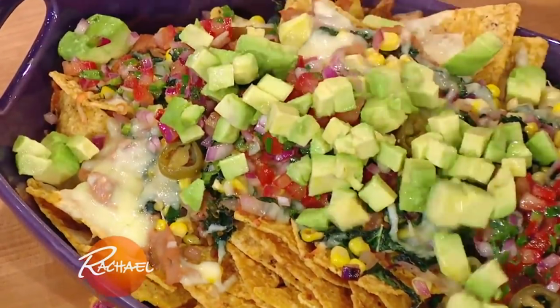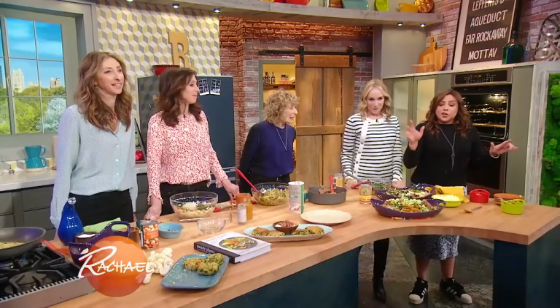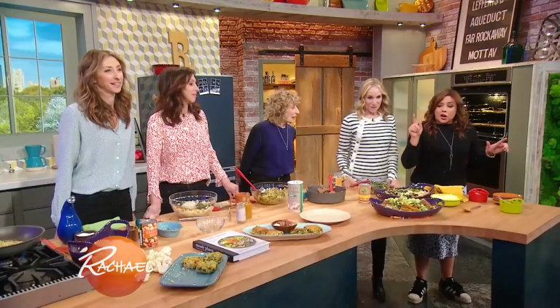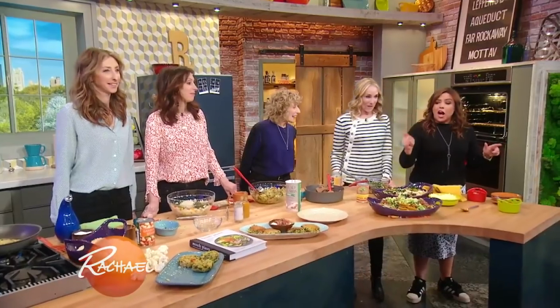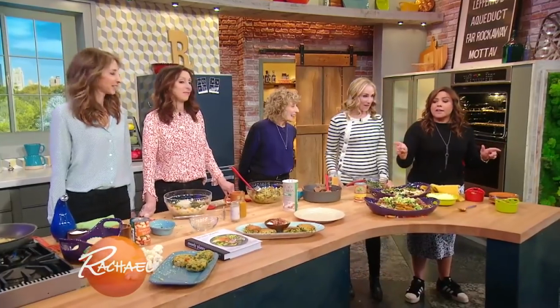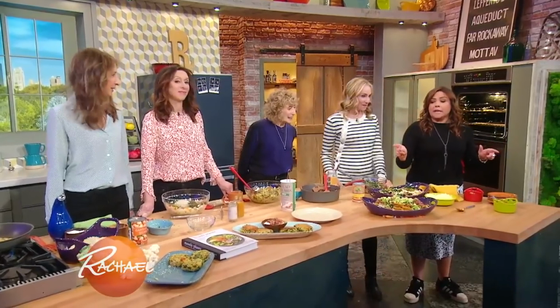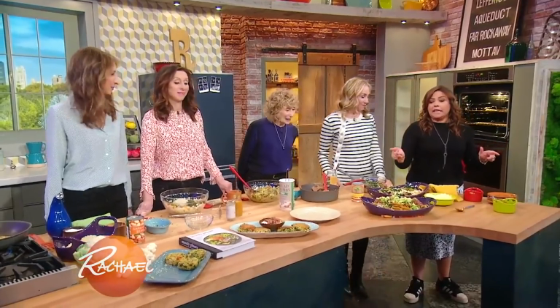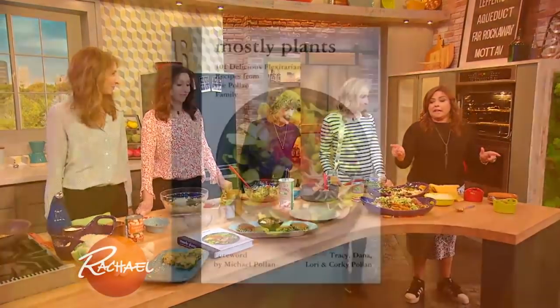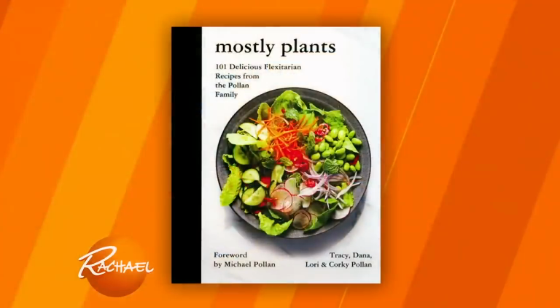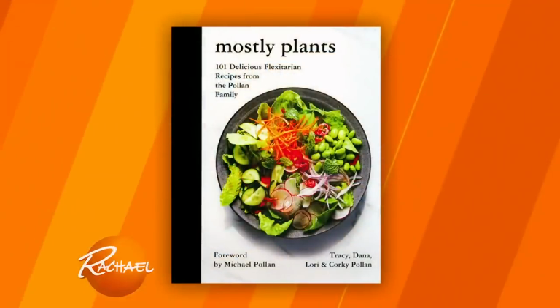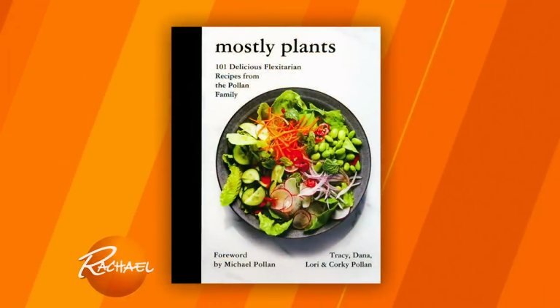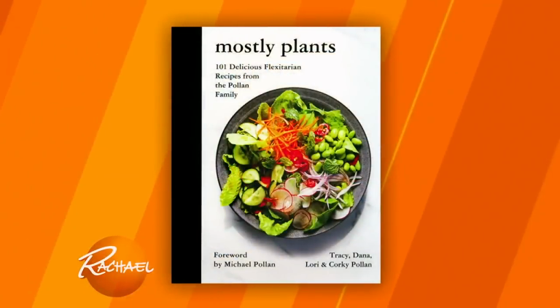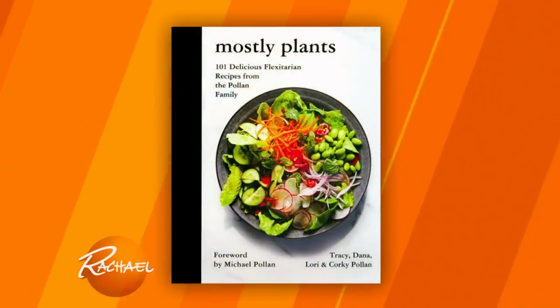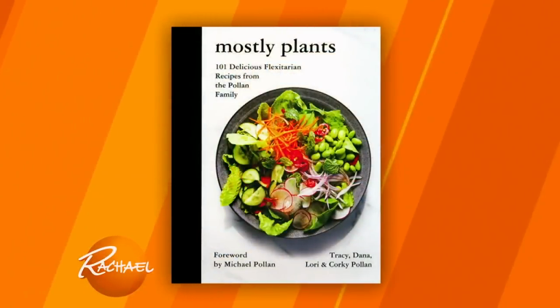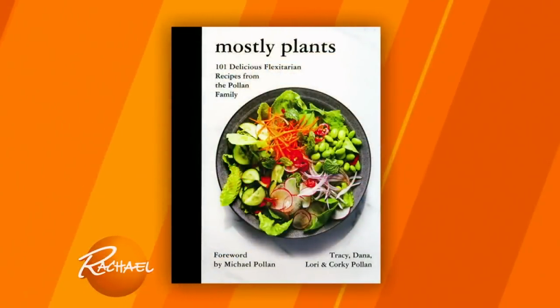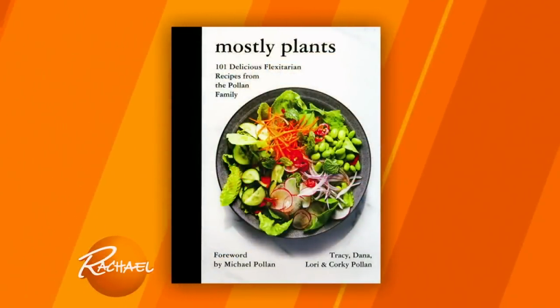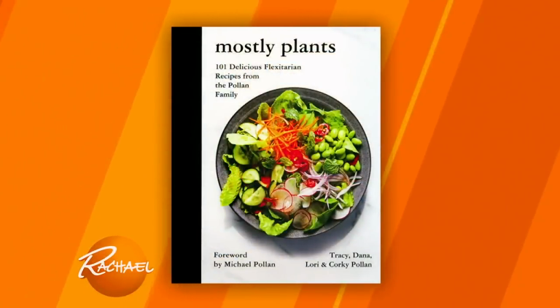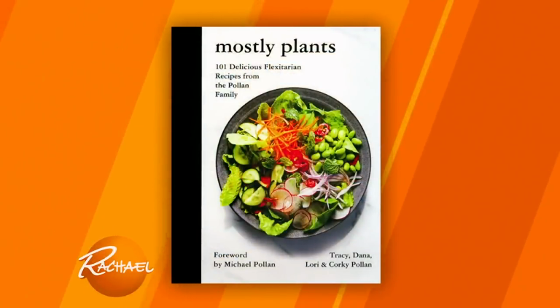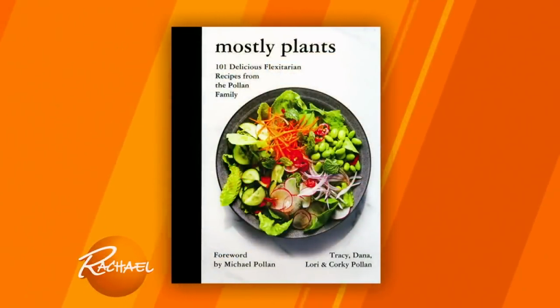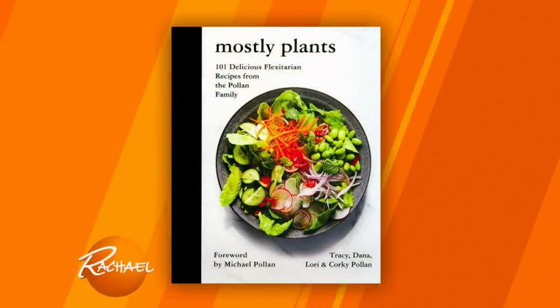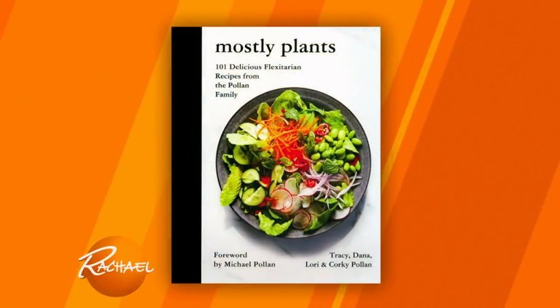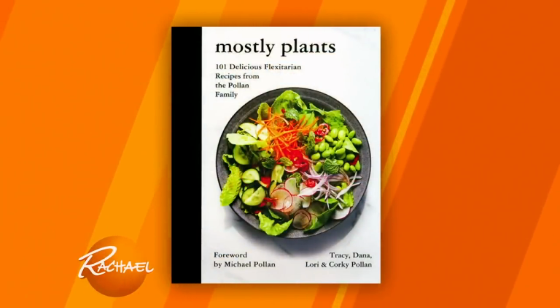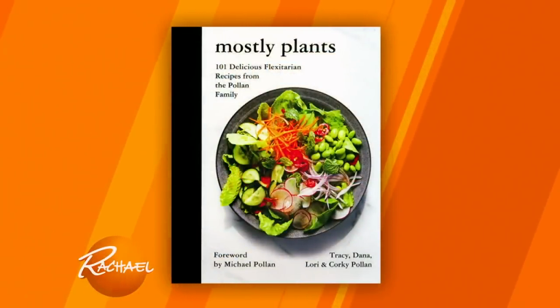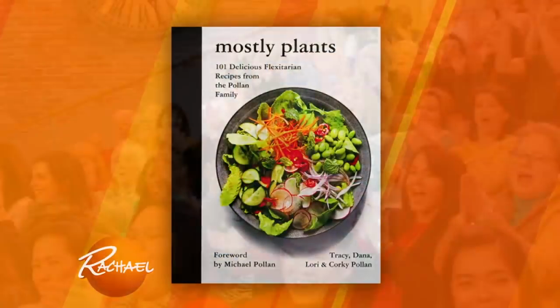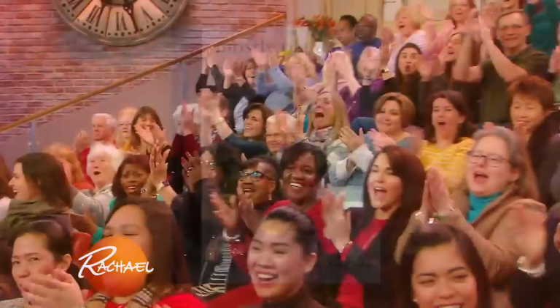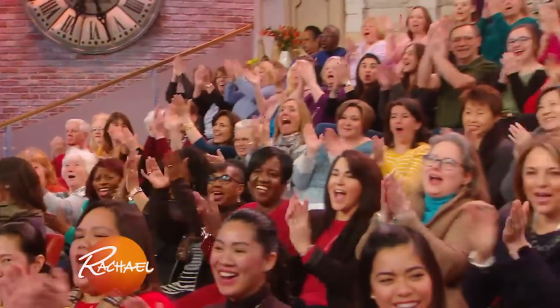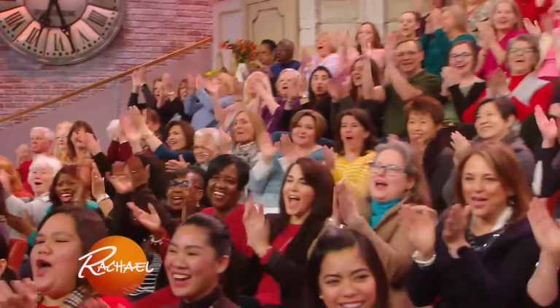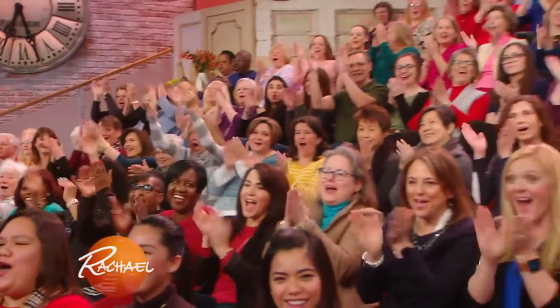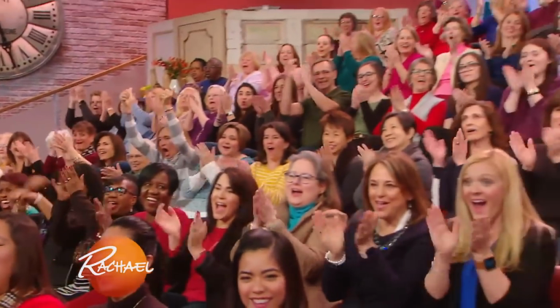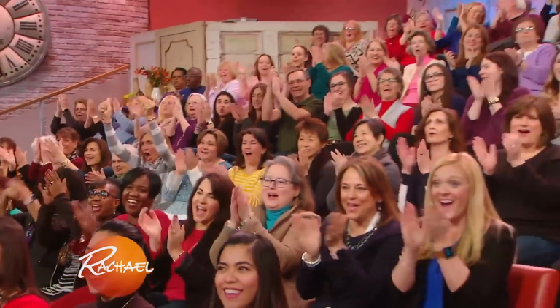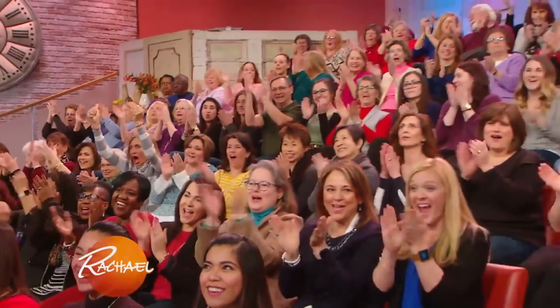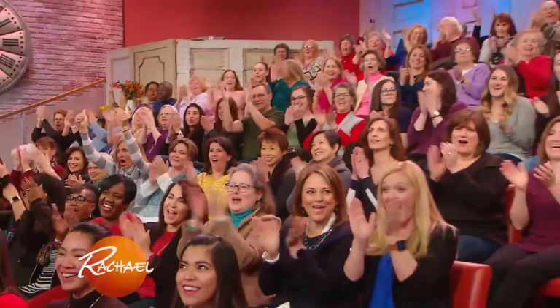You're all gonna be eating mostly plants because you're all getting a copy of the book!